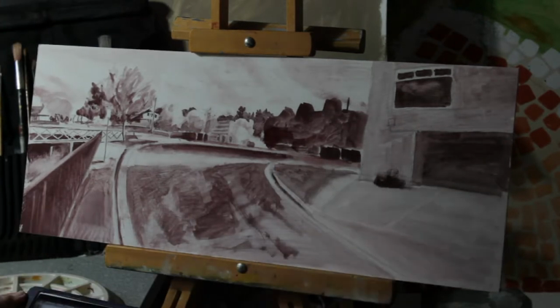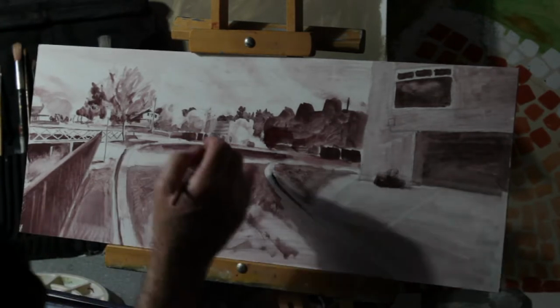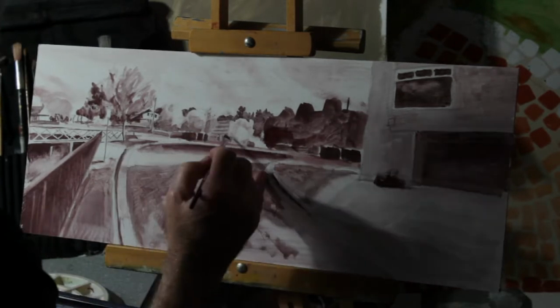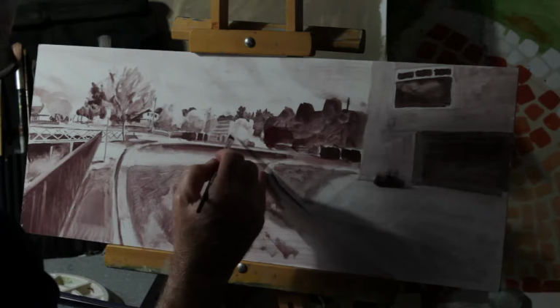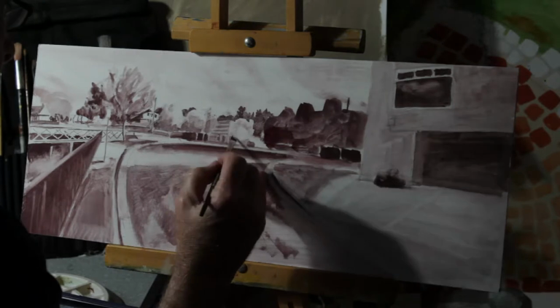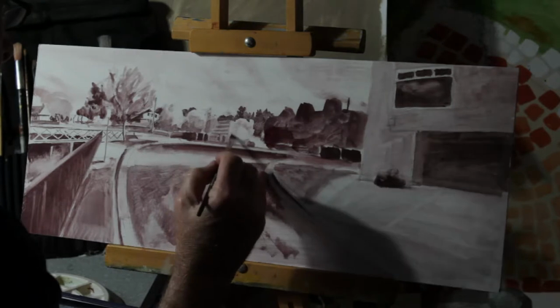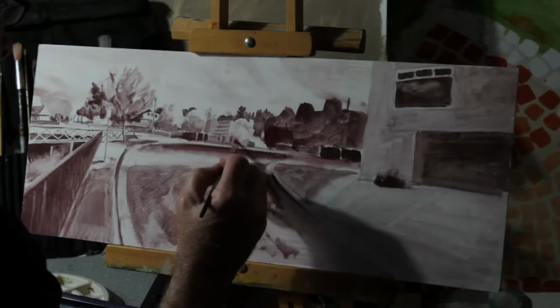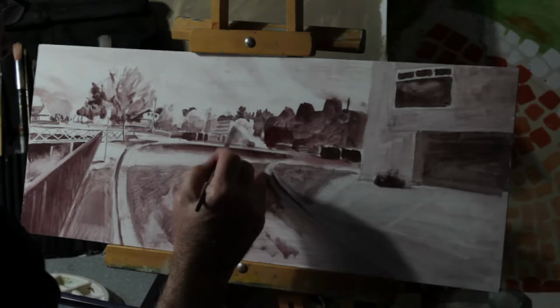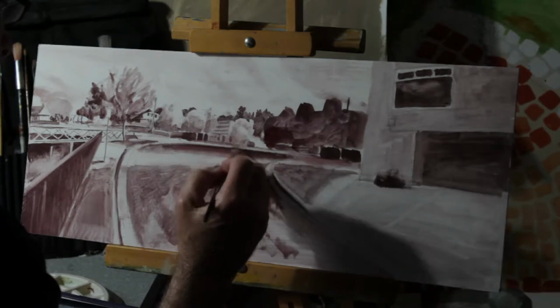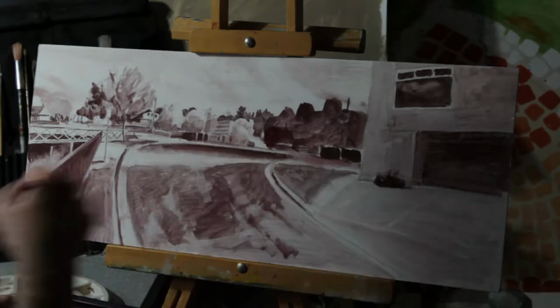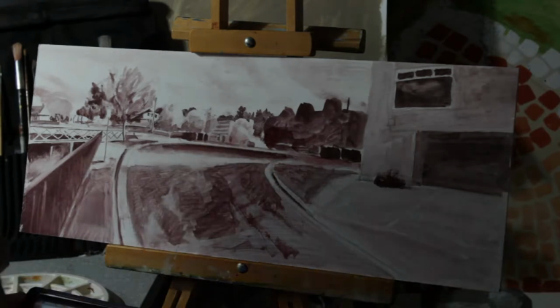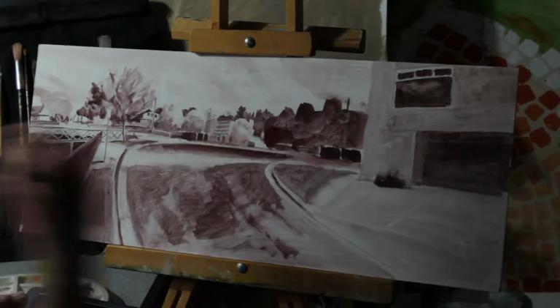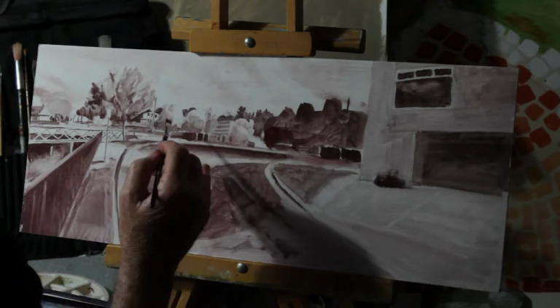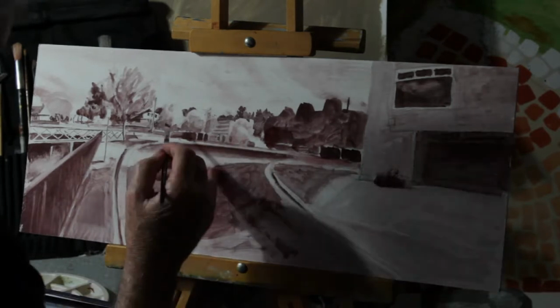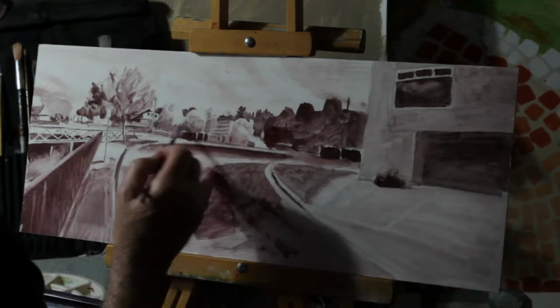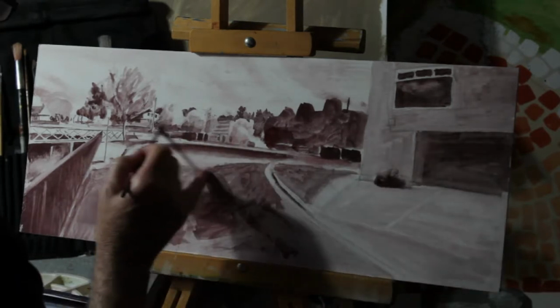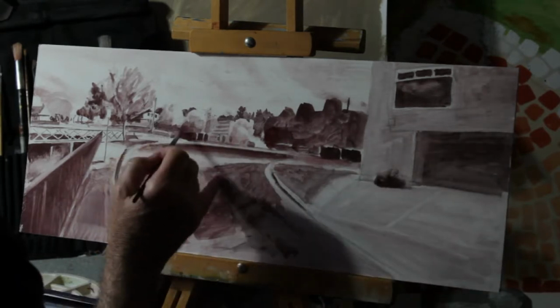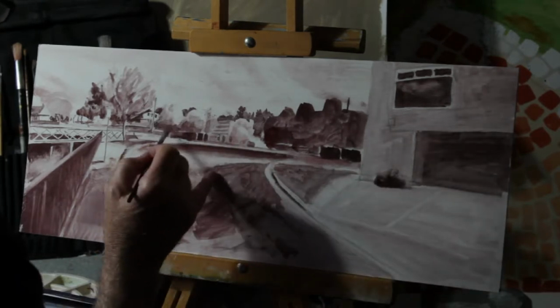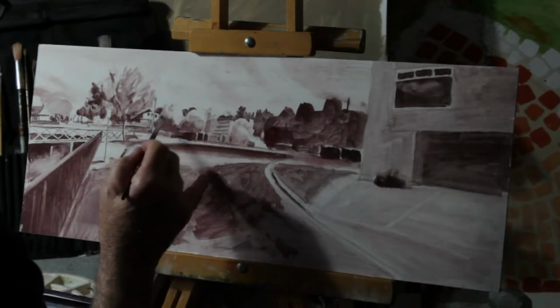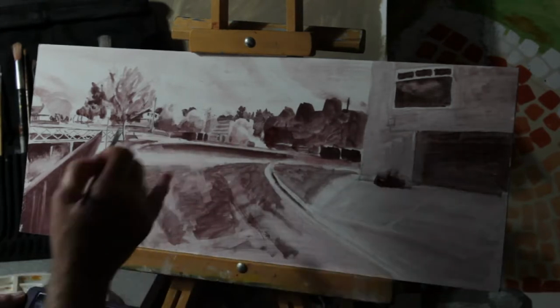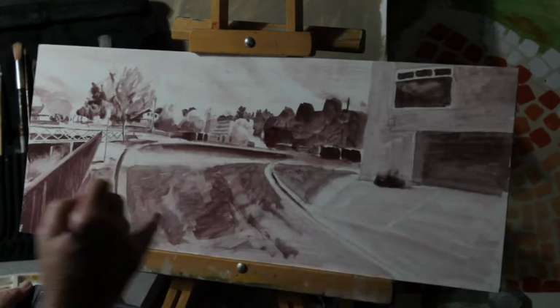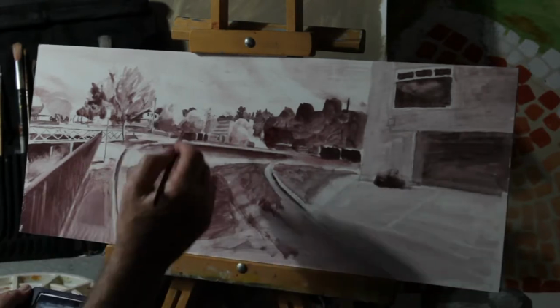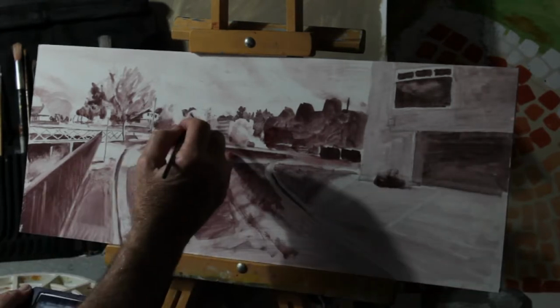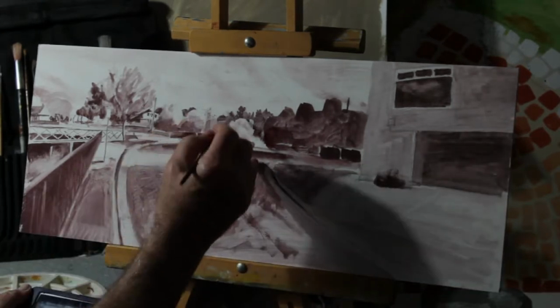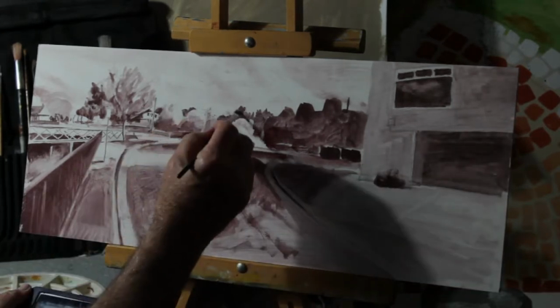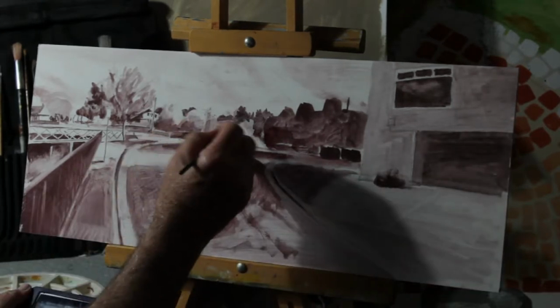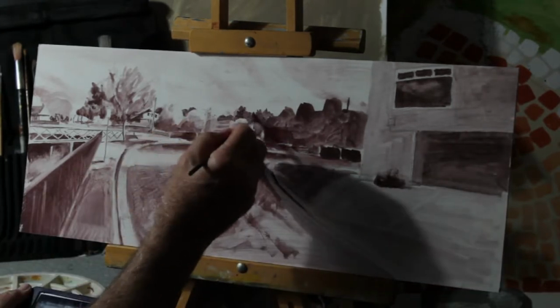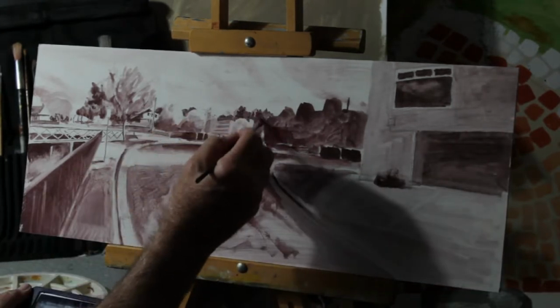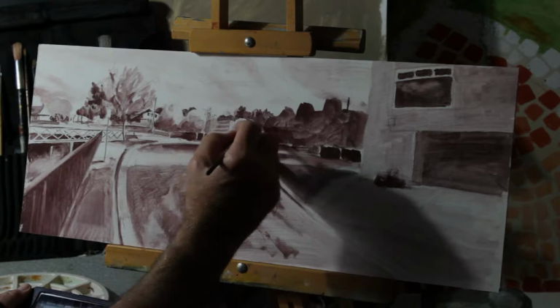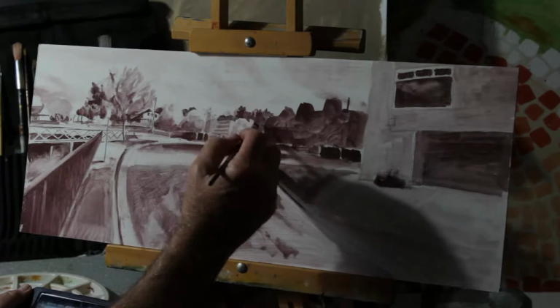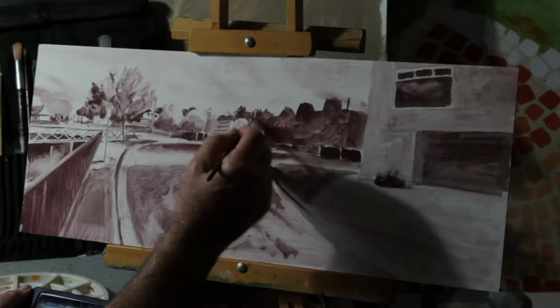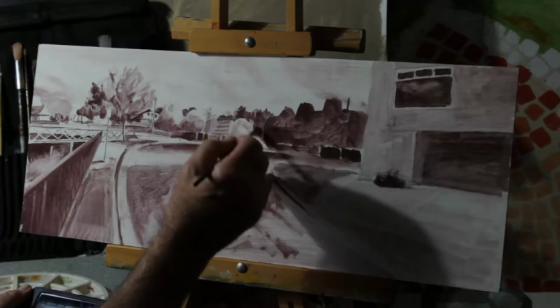Tonality is quite important. If you get the right tonality in a painting, you get all the effects of light and luminosity.